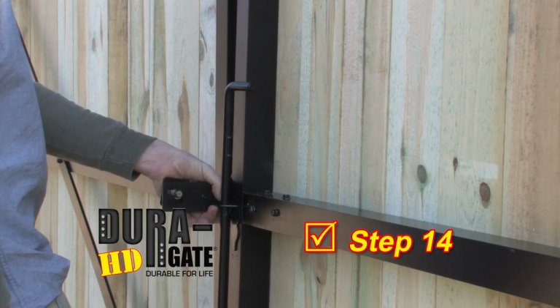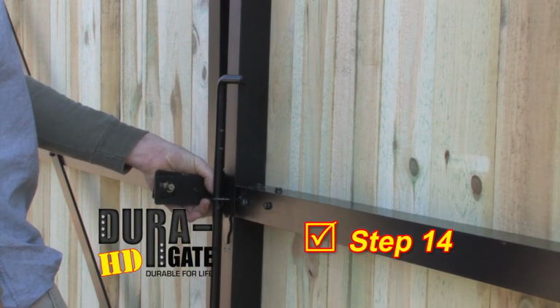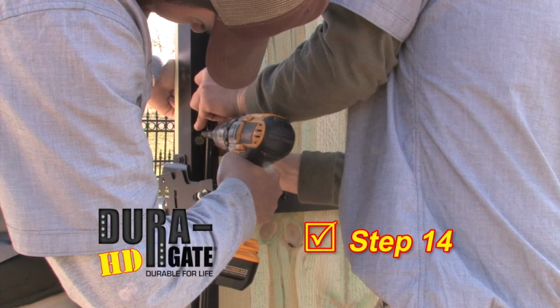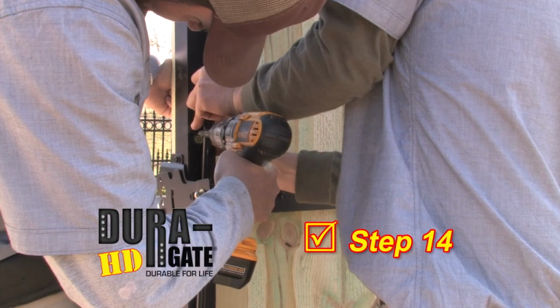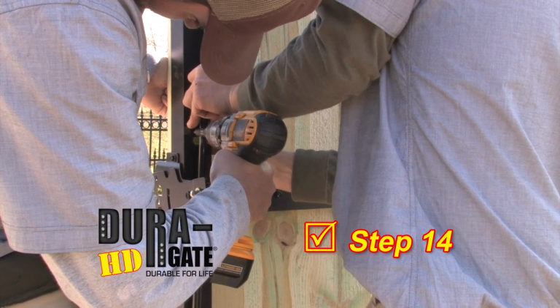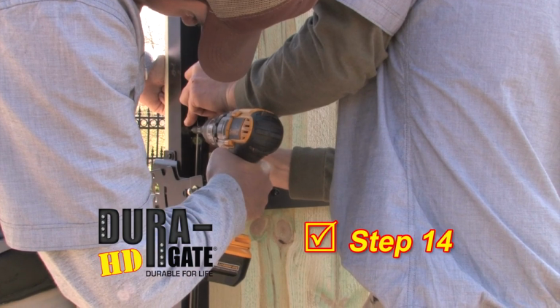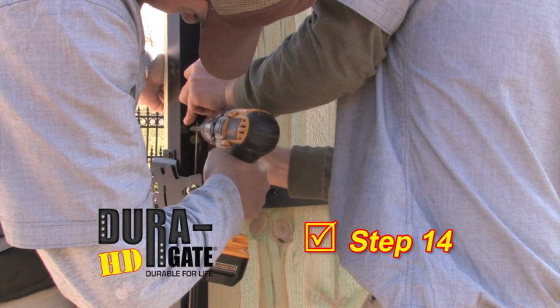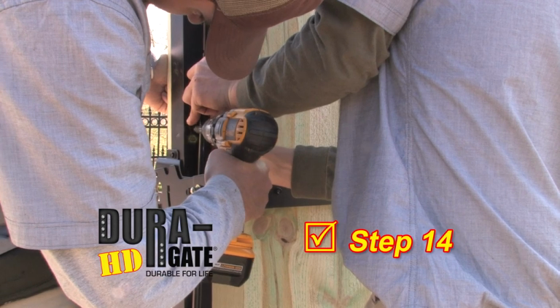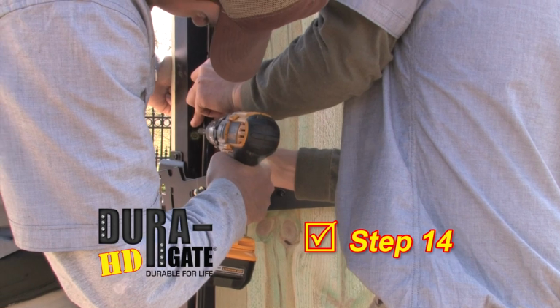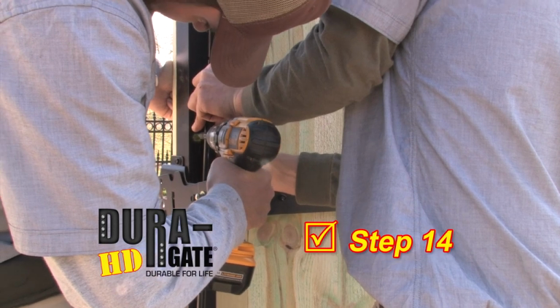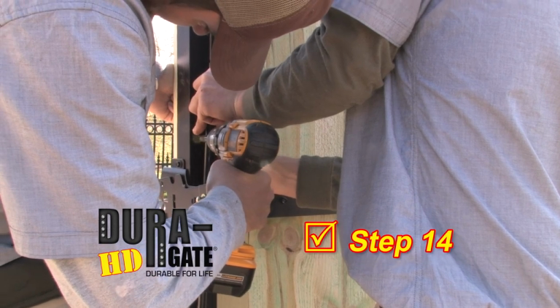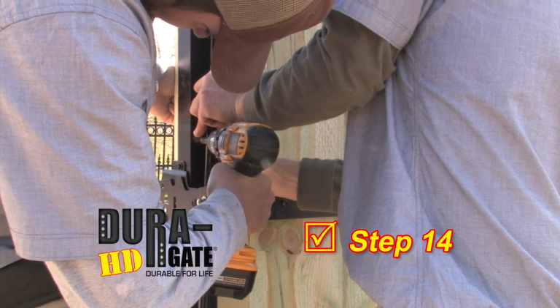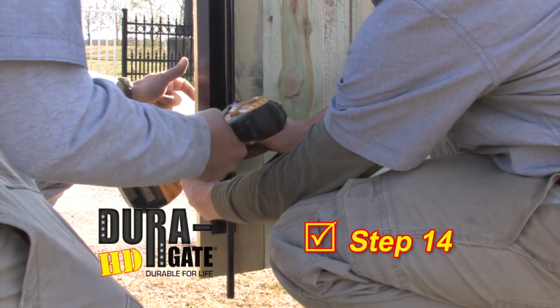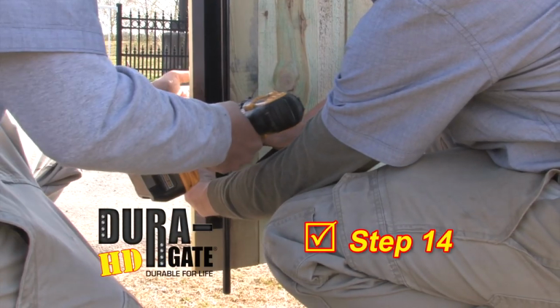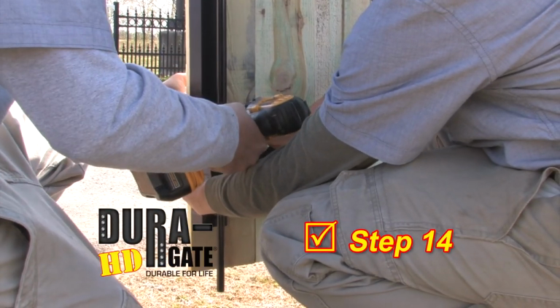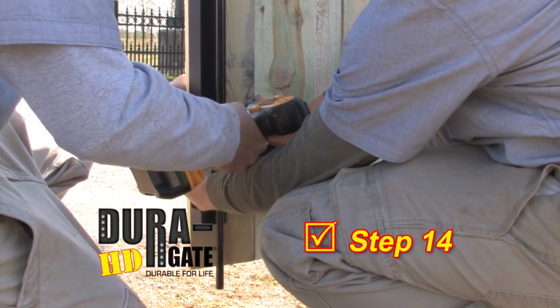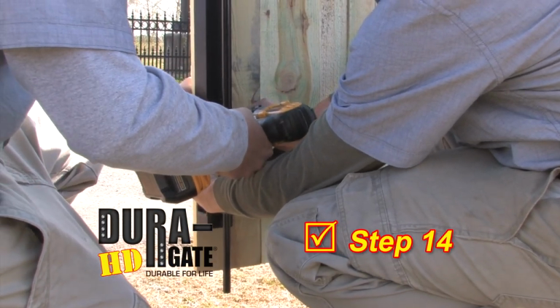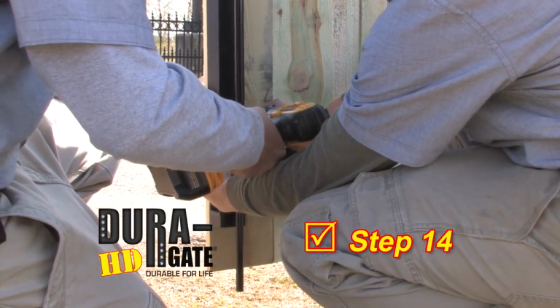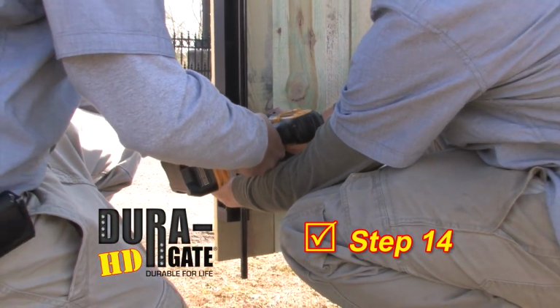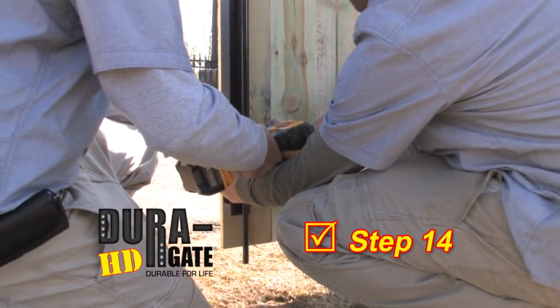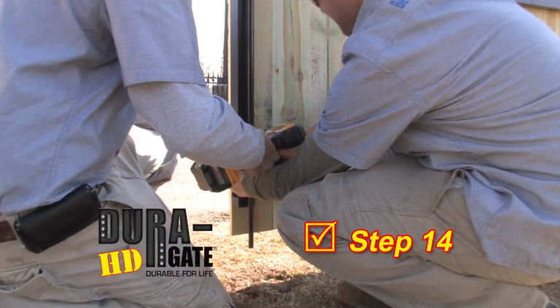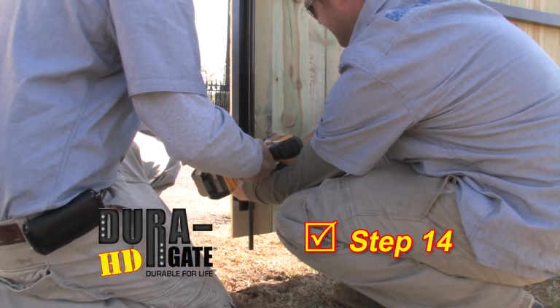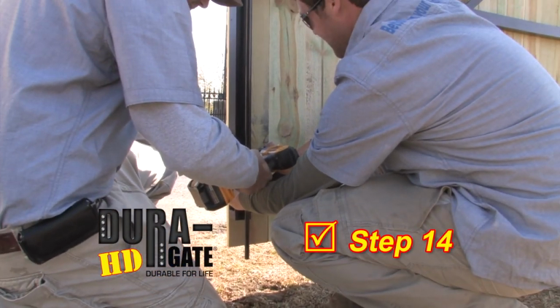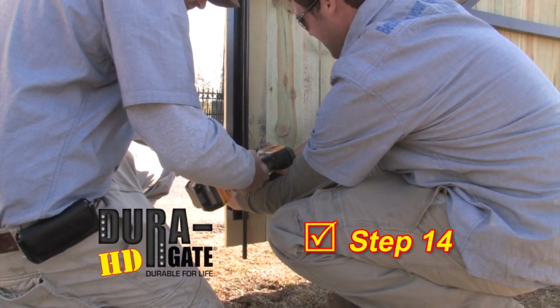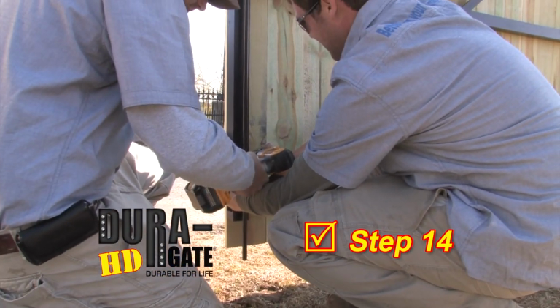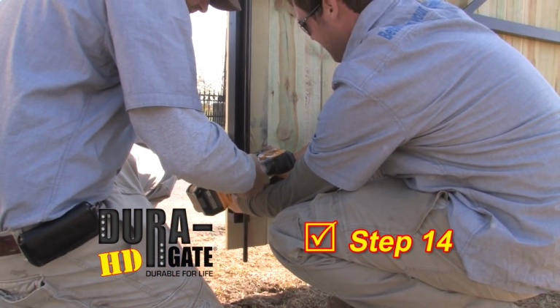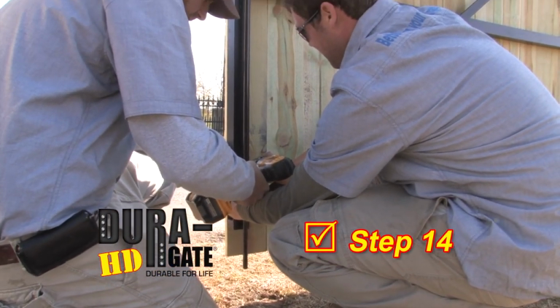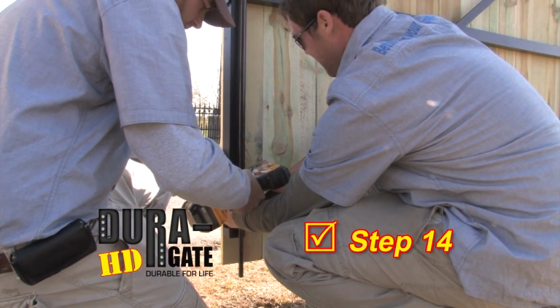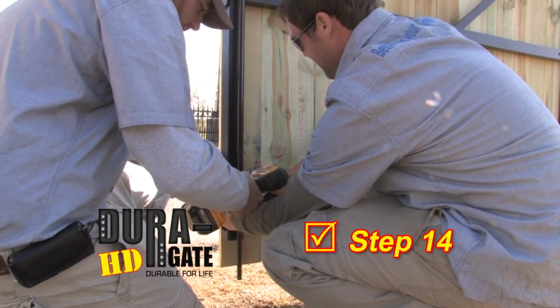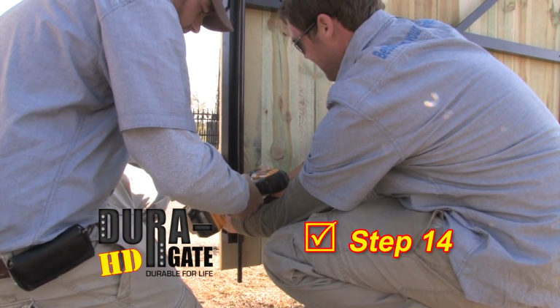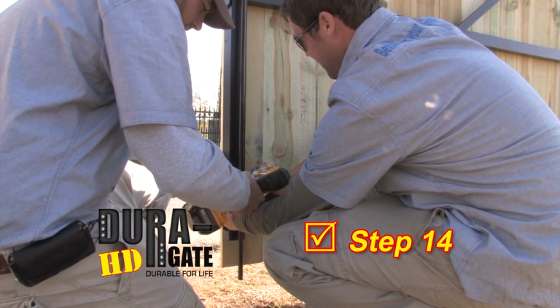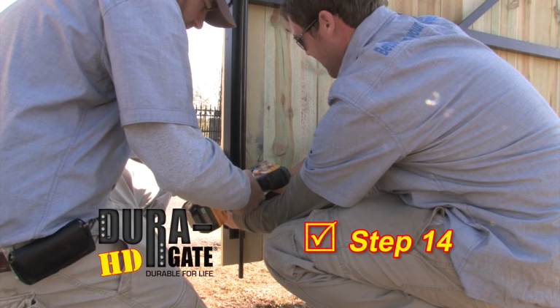Step 14. Install the drop rod on one of the gates. If you choose, you can install a drop rod on both gates.